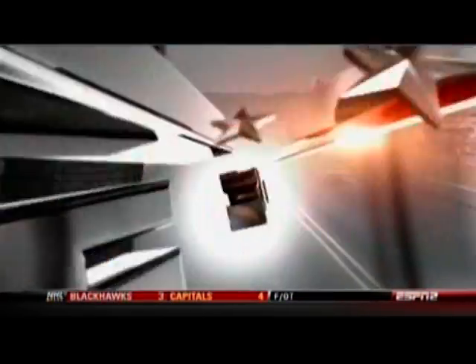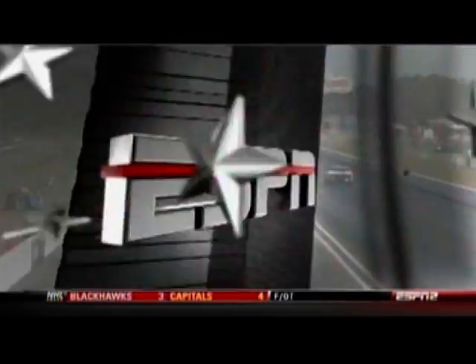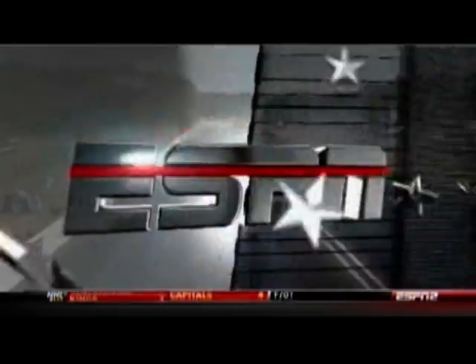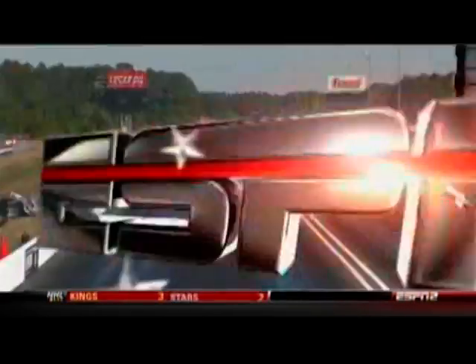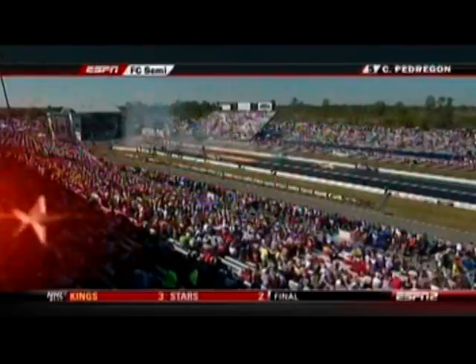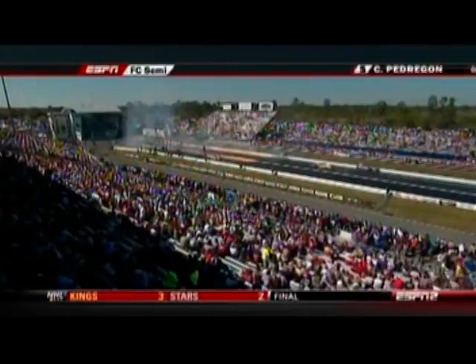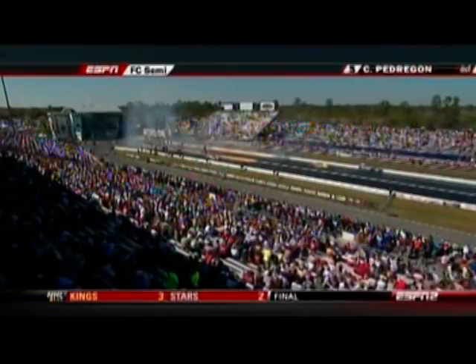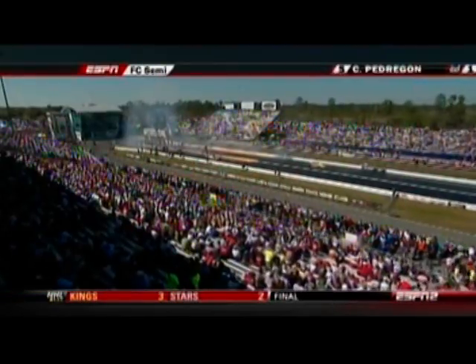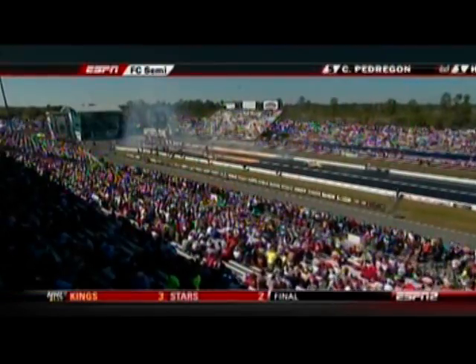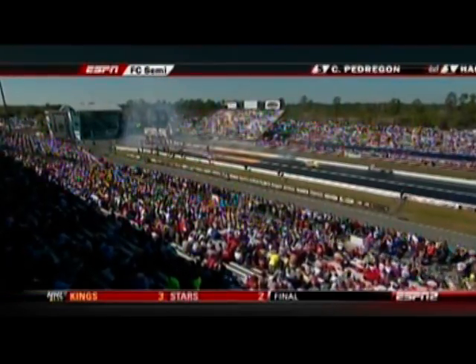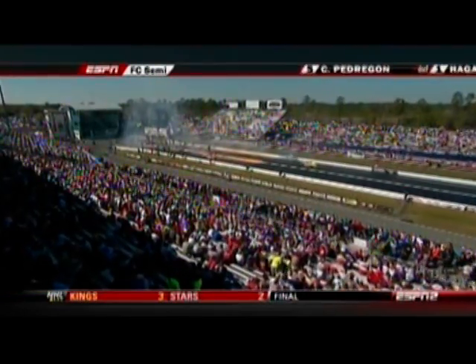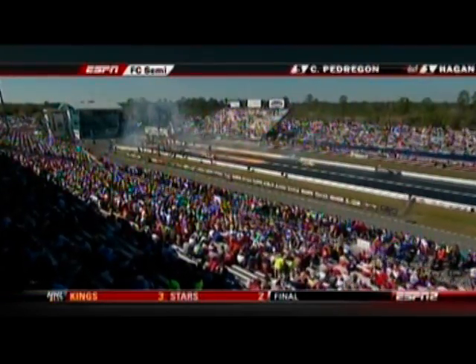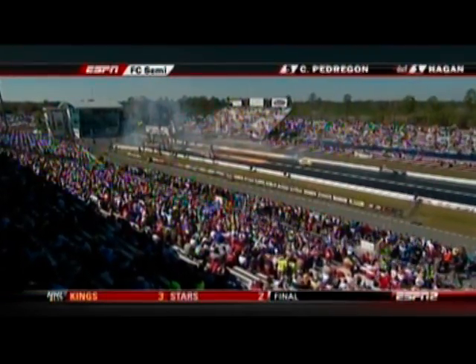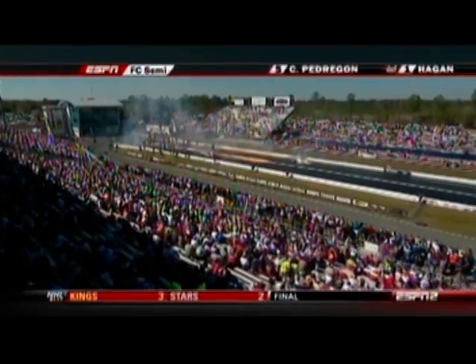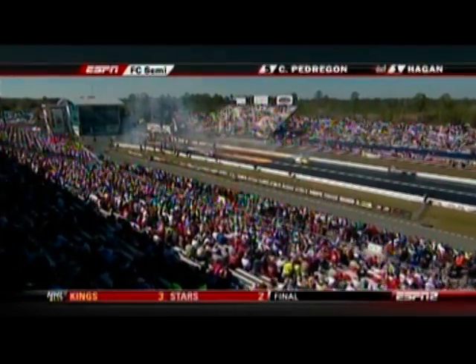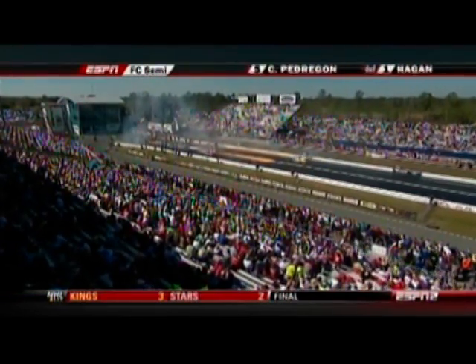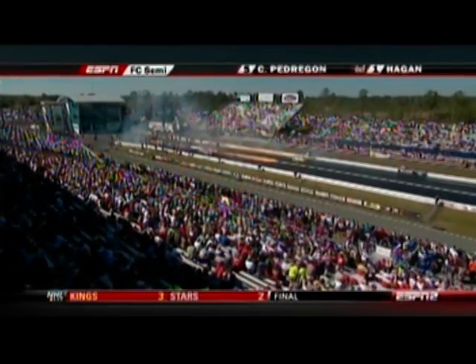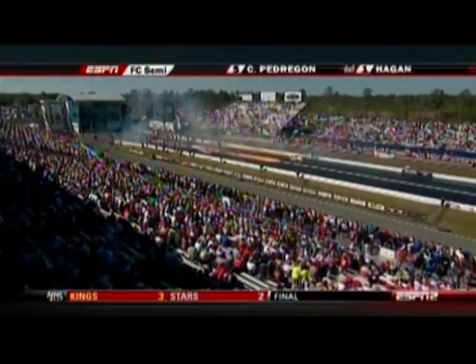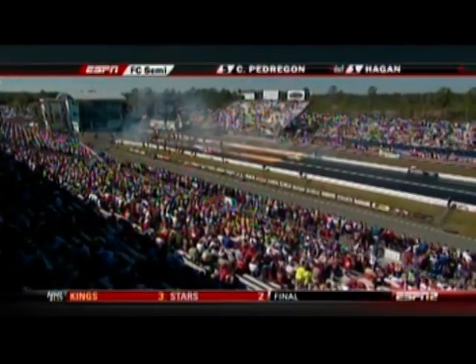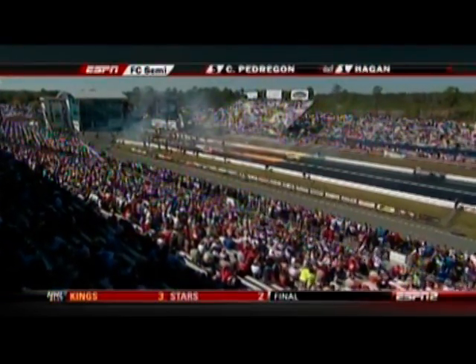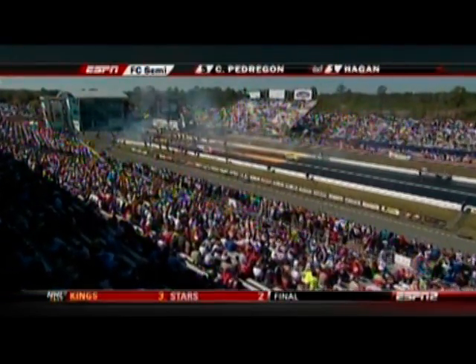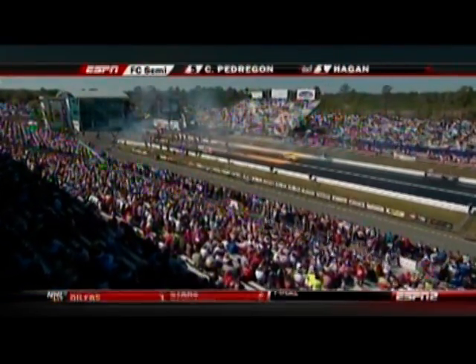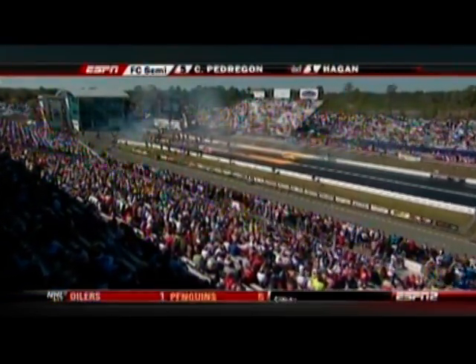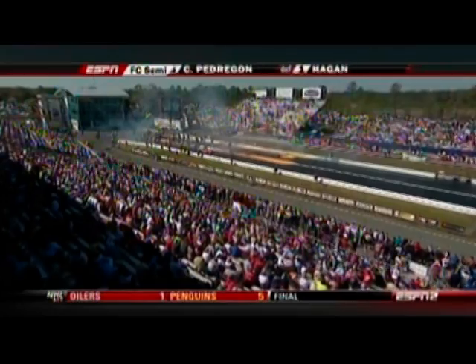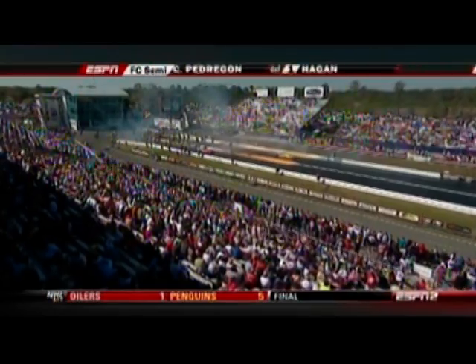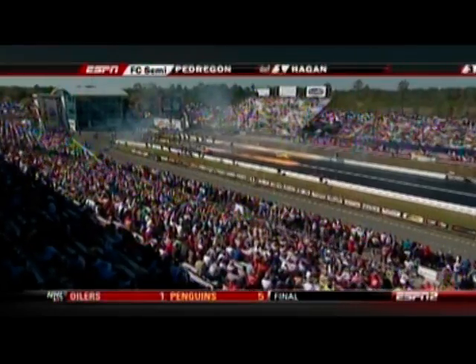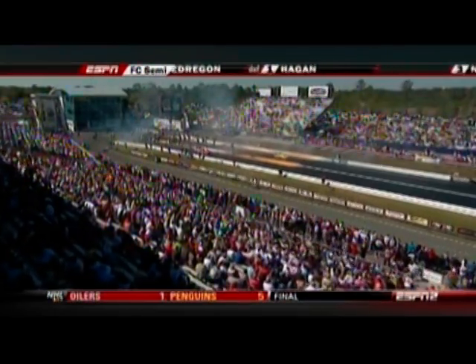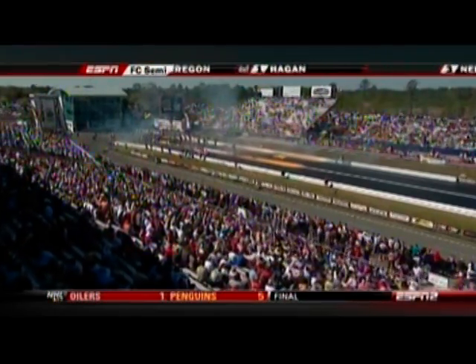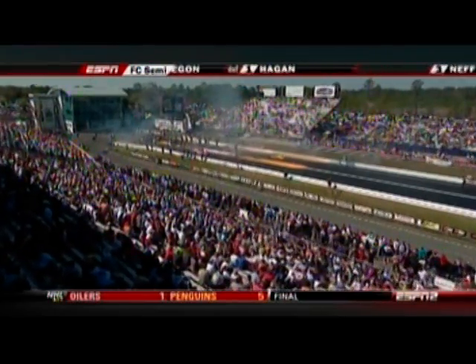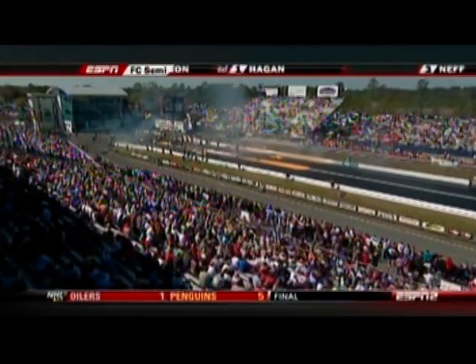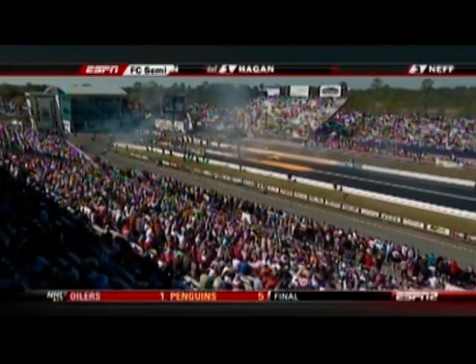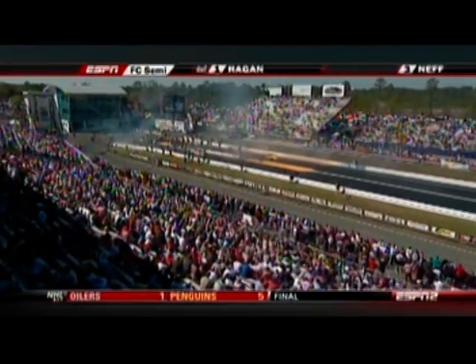And to the line now, the number-one qualifier Roger Brogdon and Jason Line.